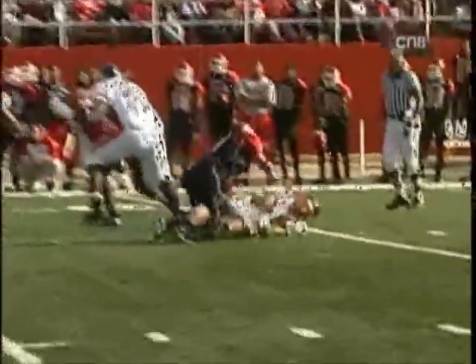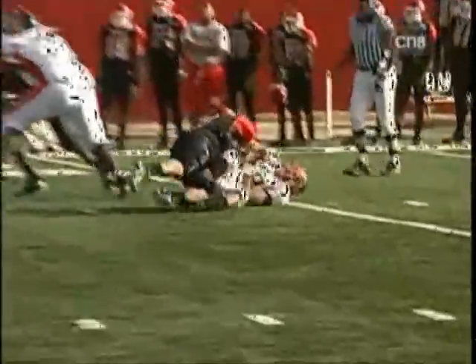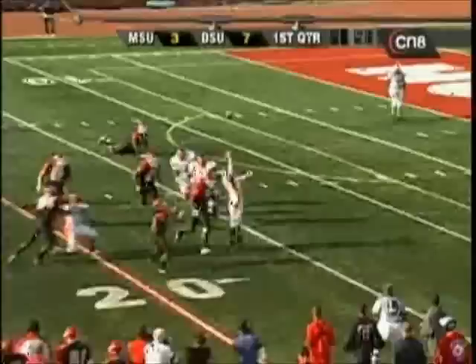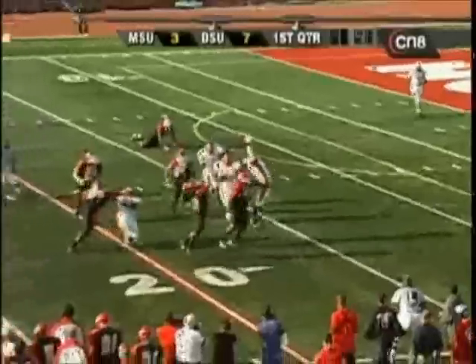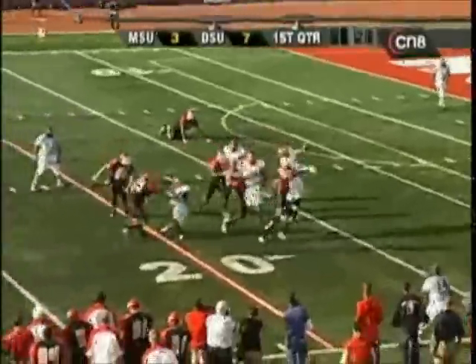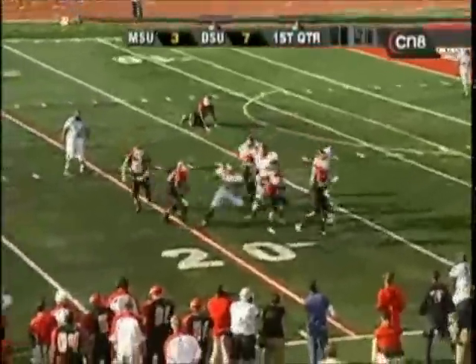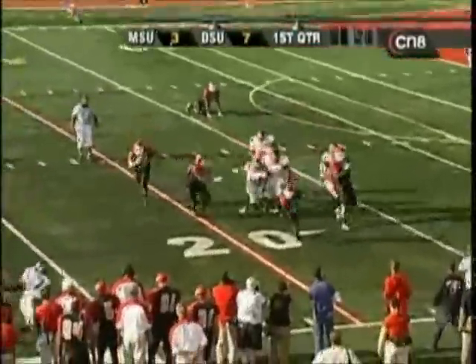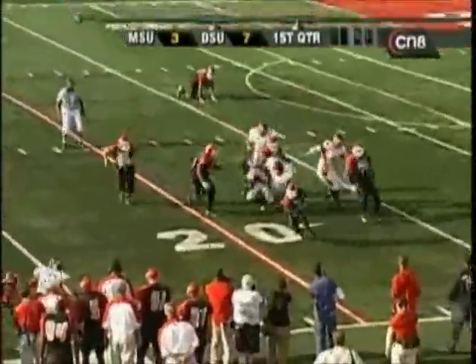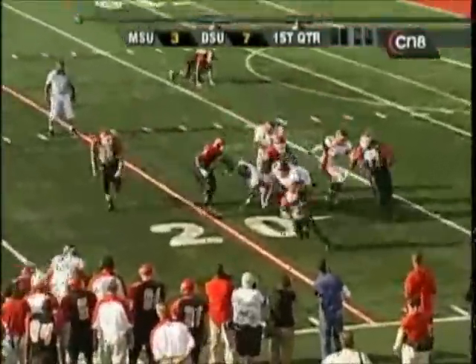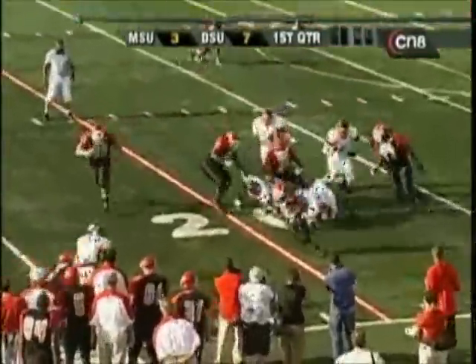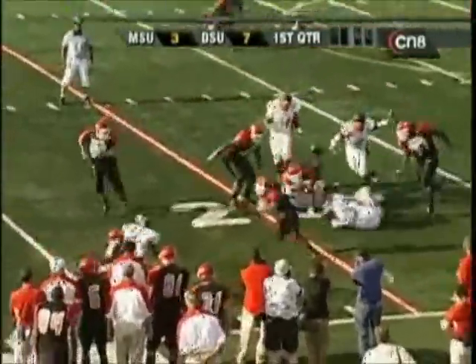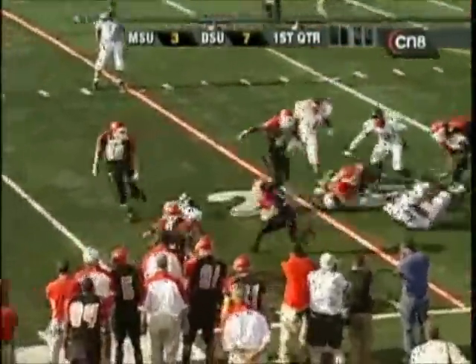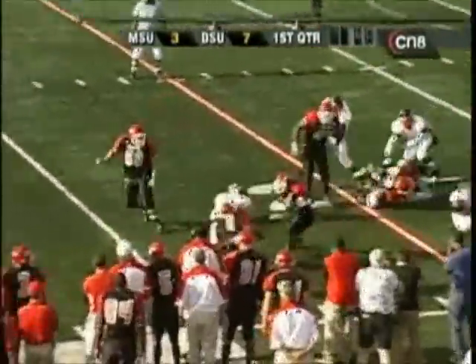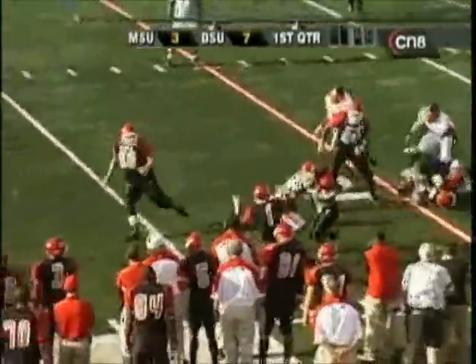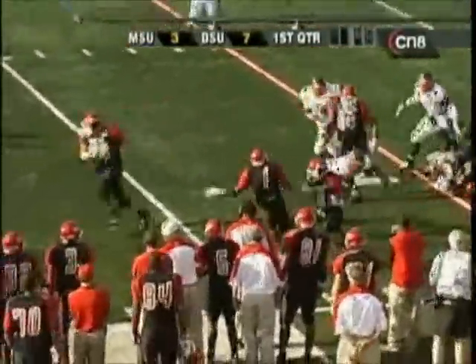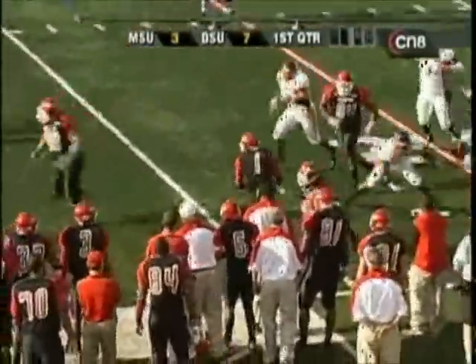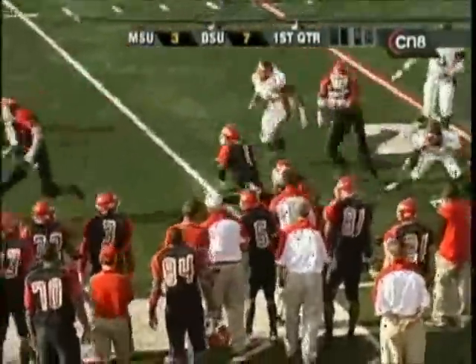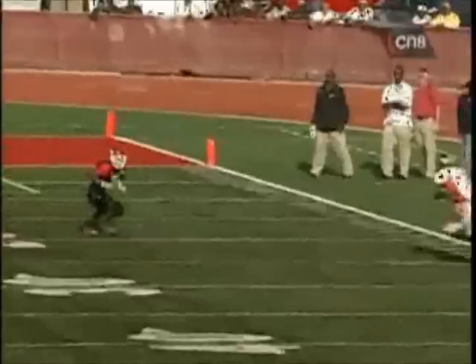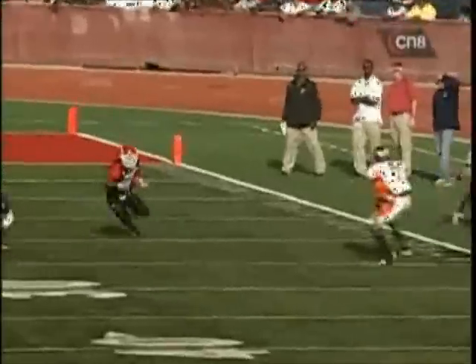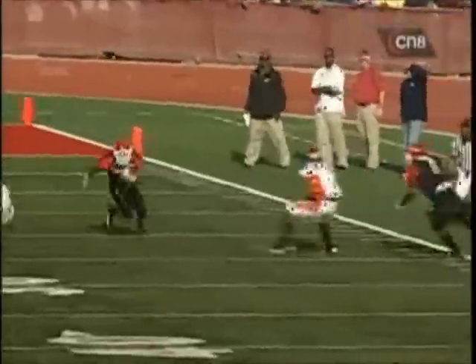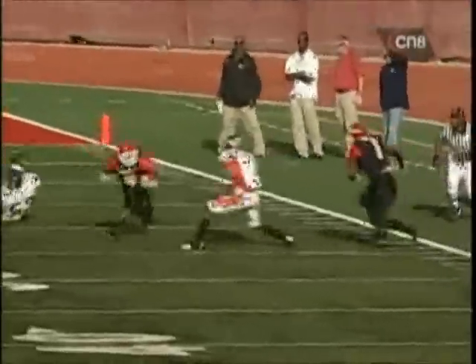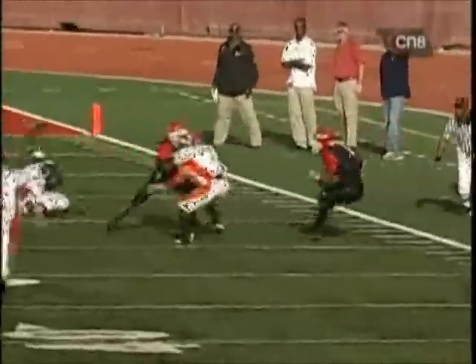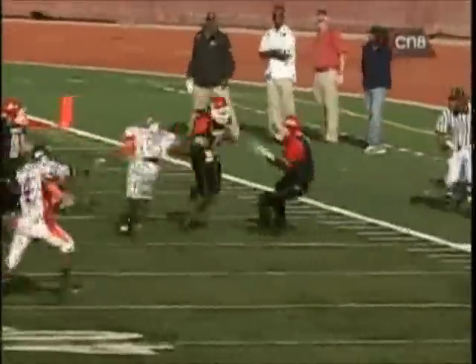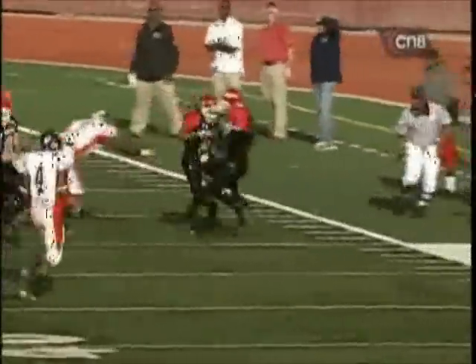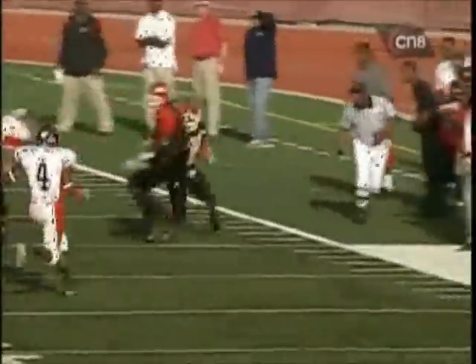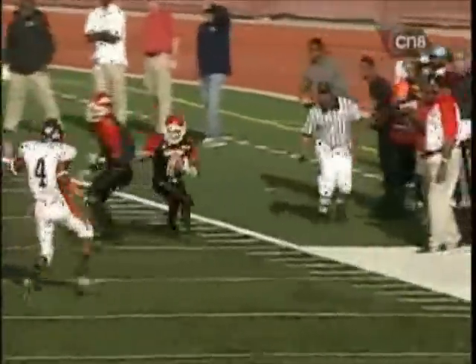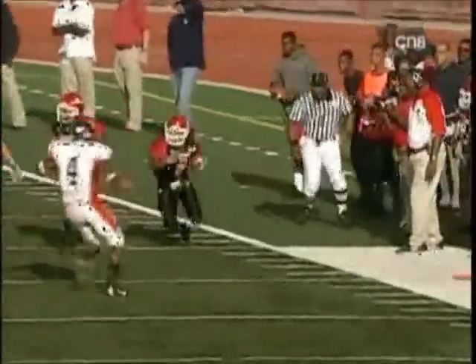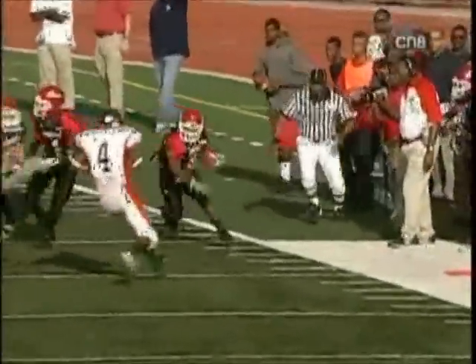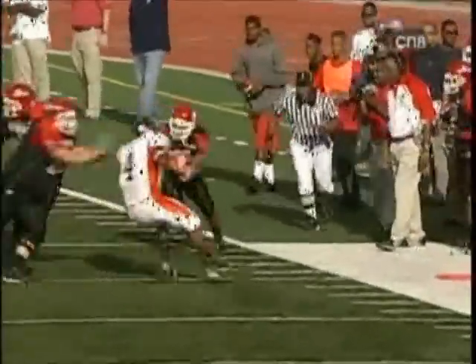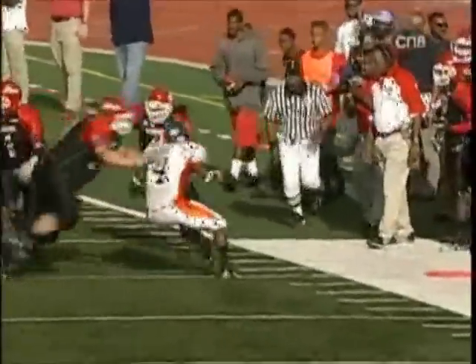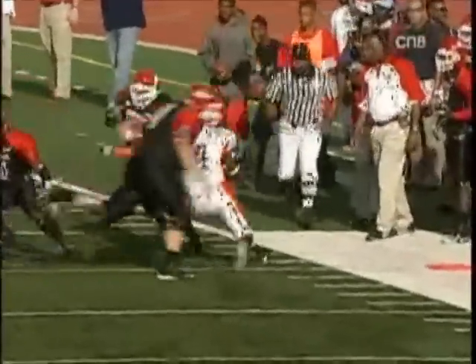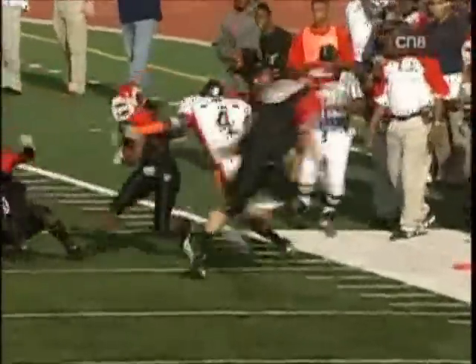They're setting up the screen in traffic. He's got it complete. How did he catch that ball right there?